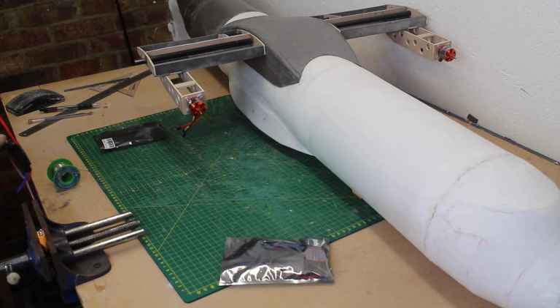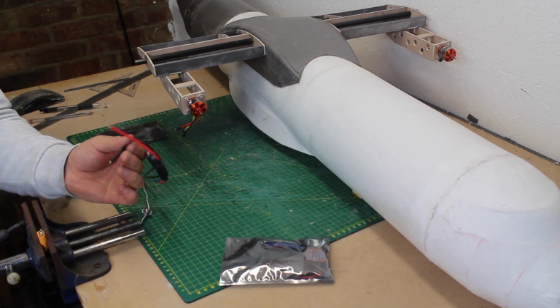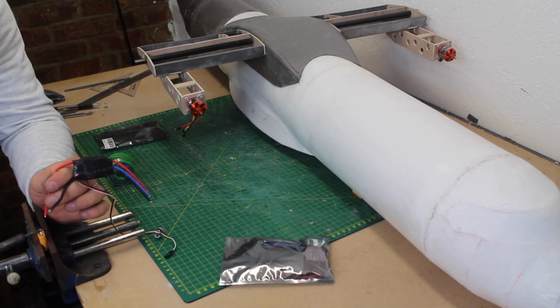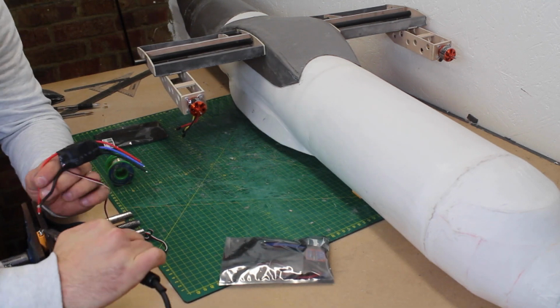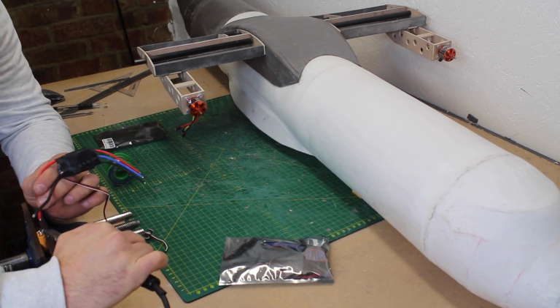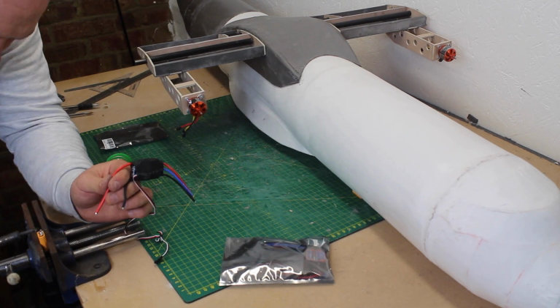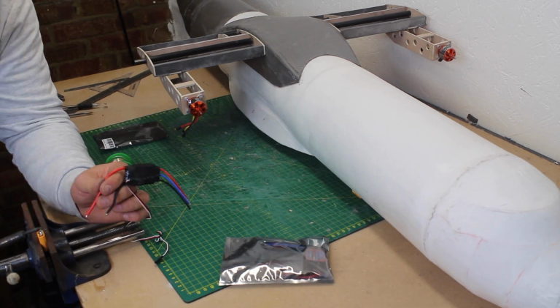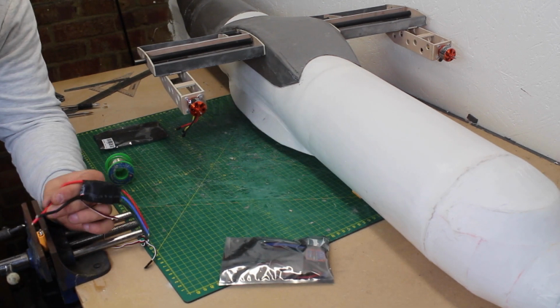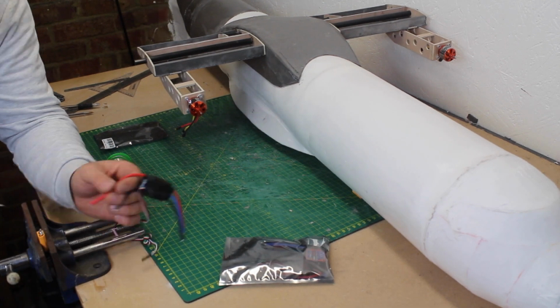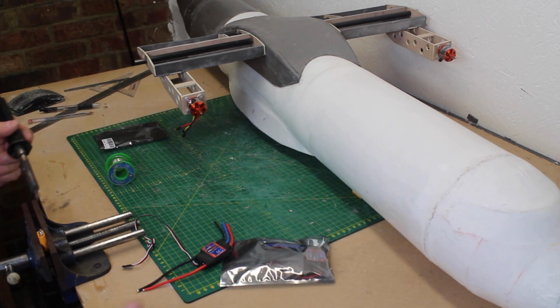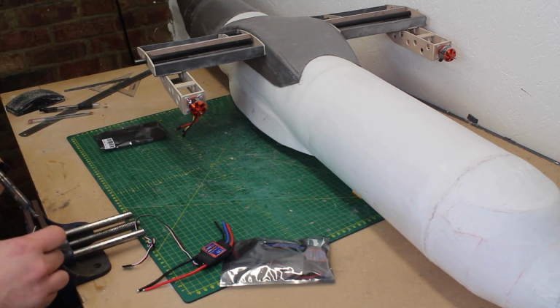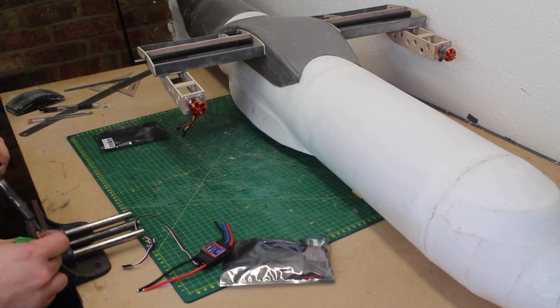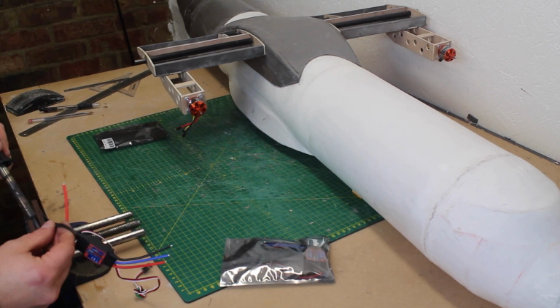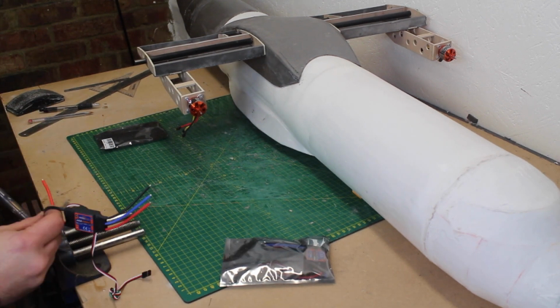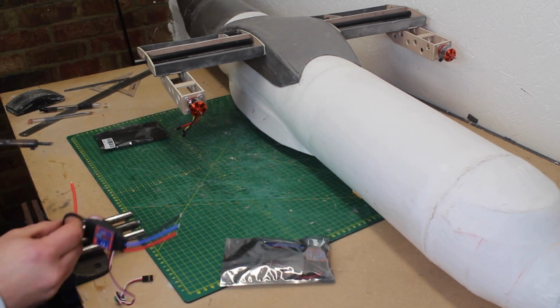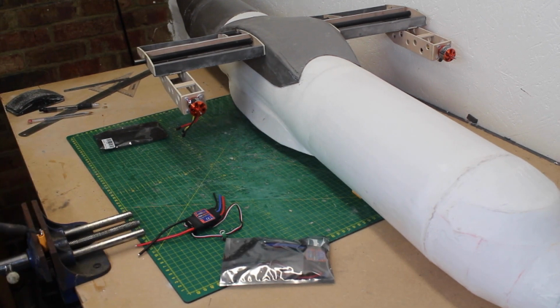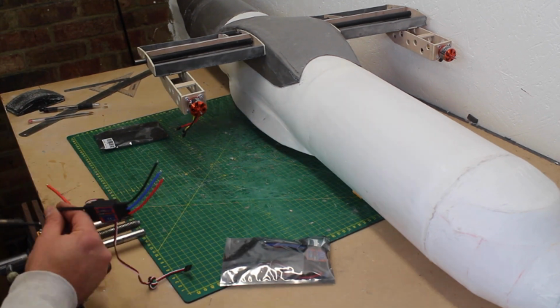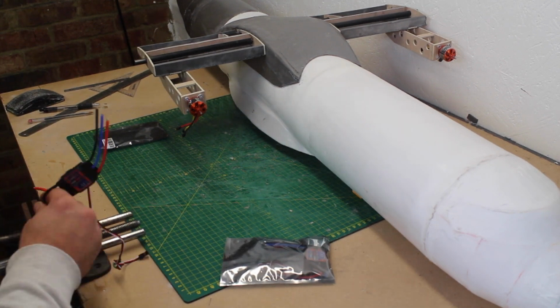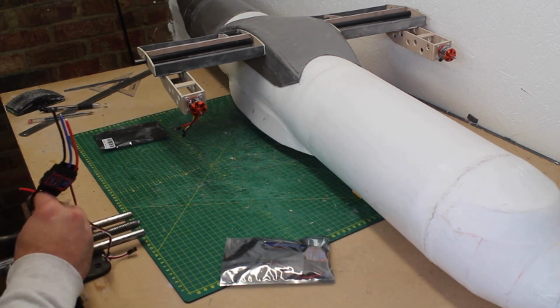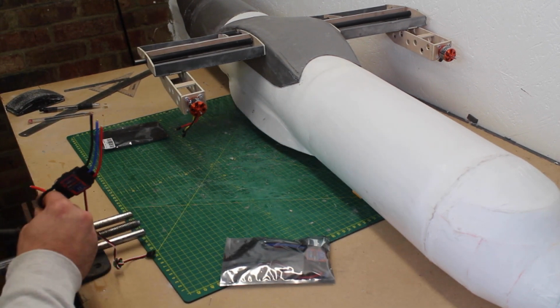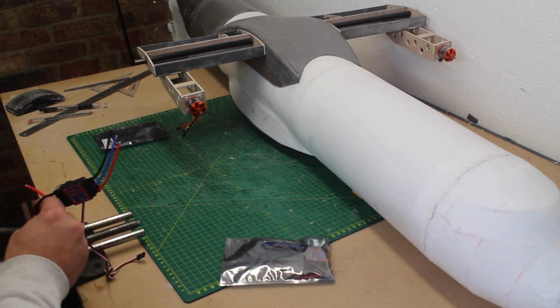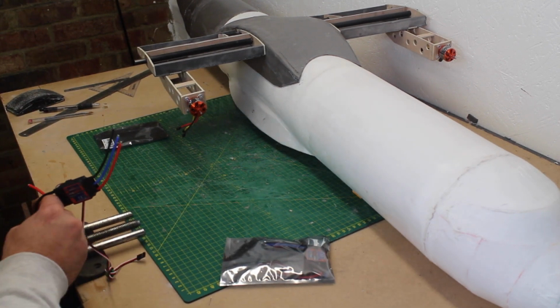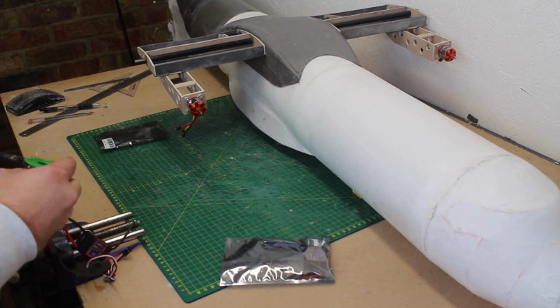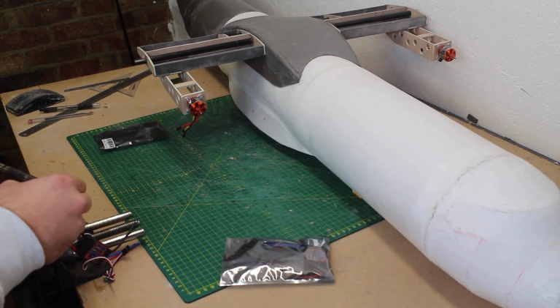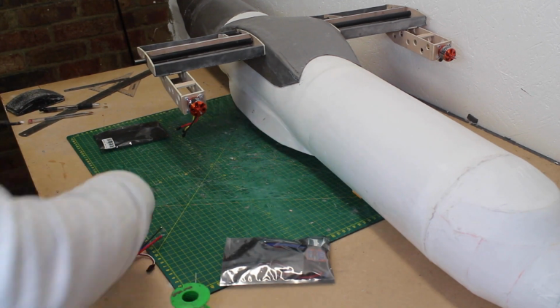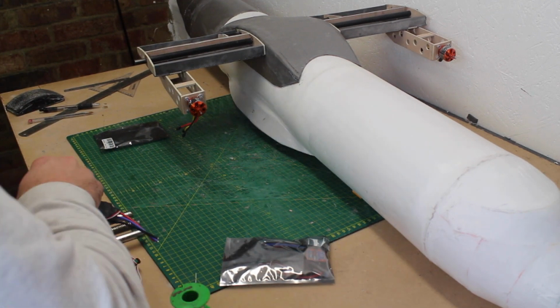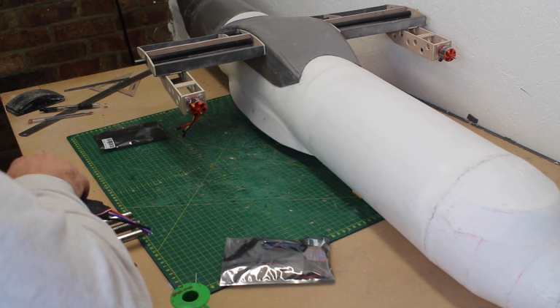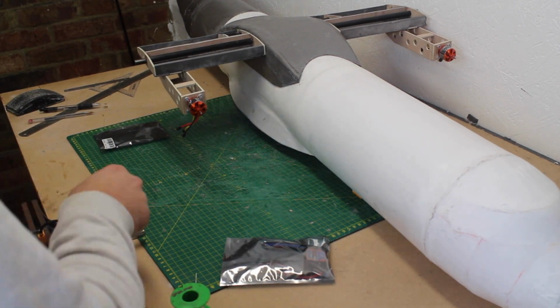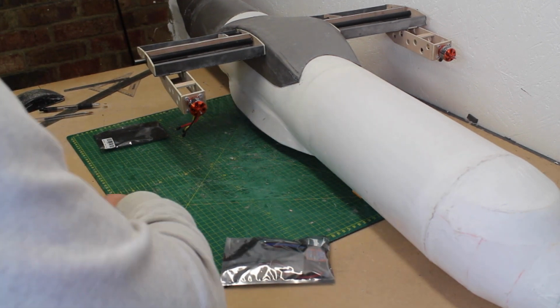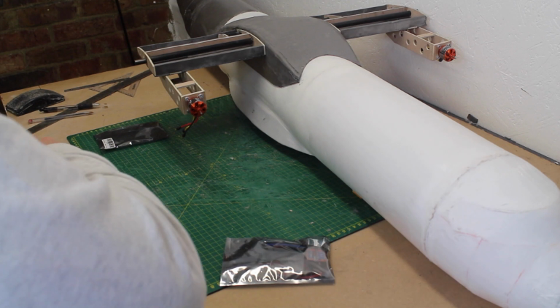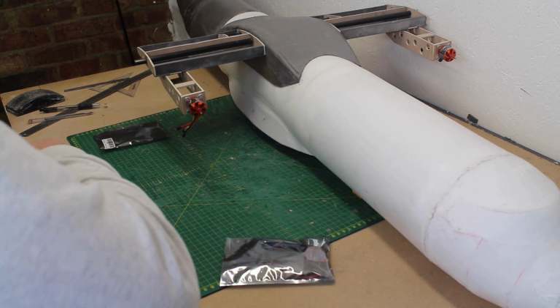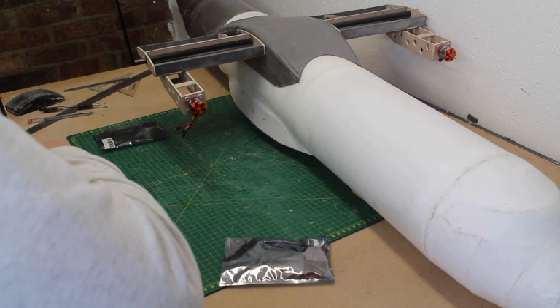The Turnigy 40 amp ESCs are soldered up and run through the motor pods and into the wing roots.